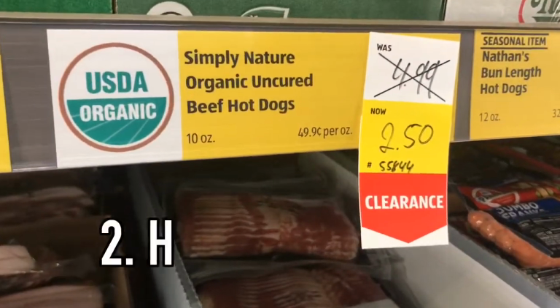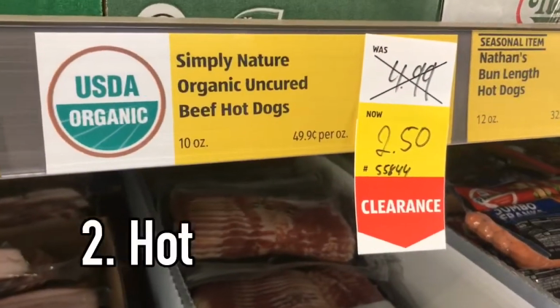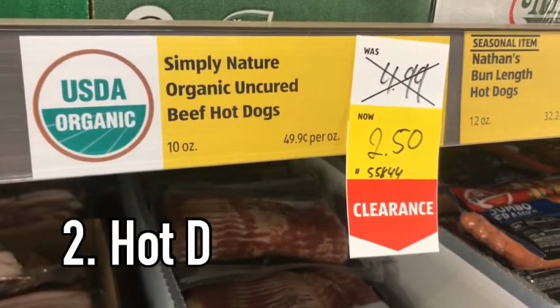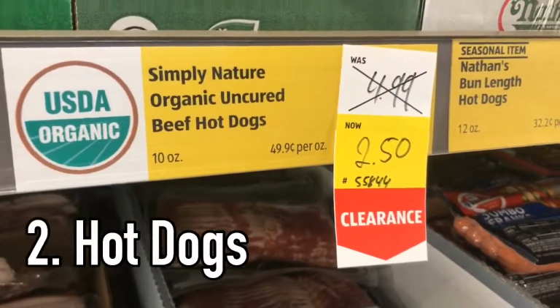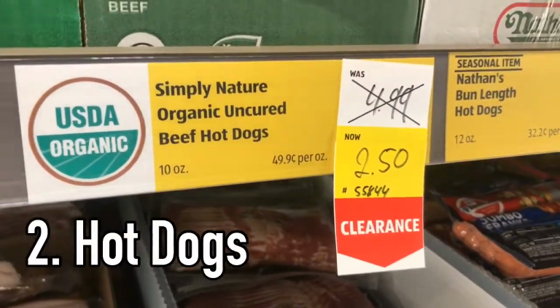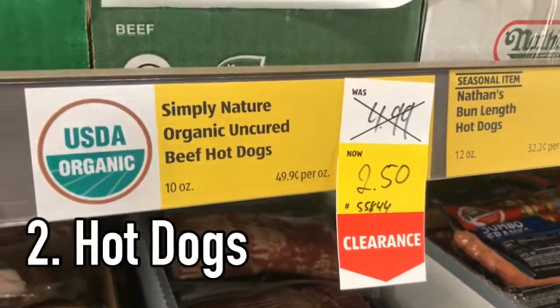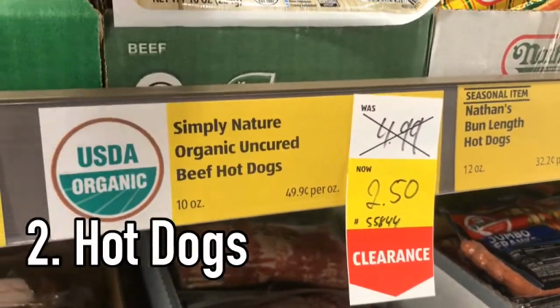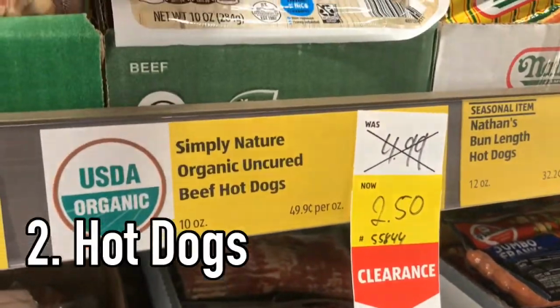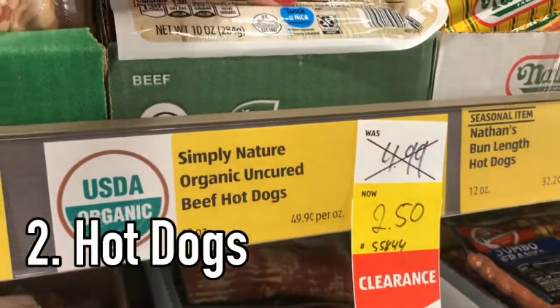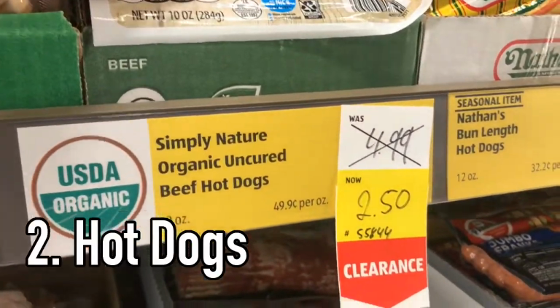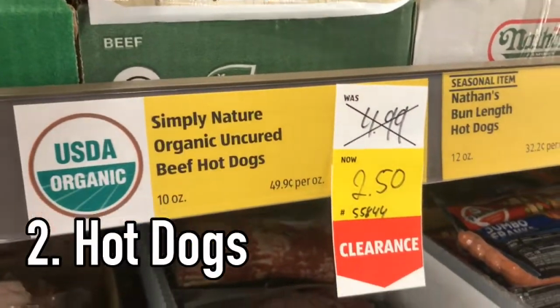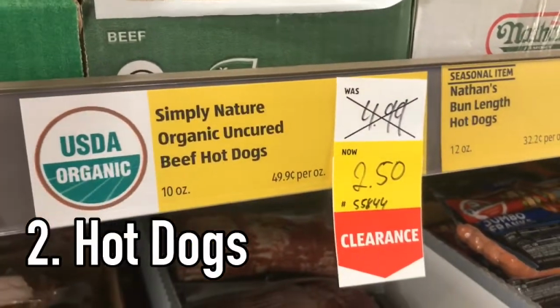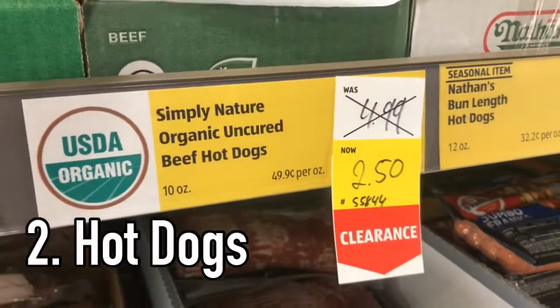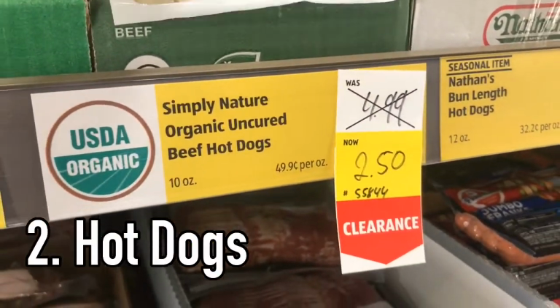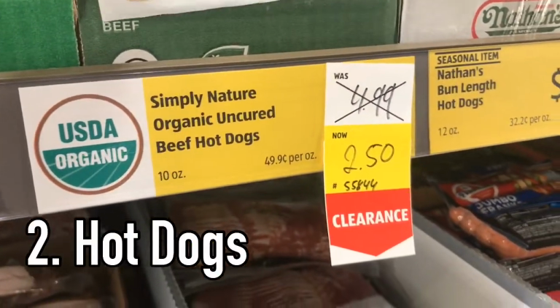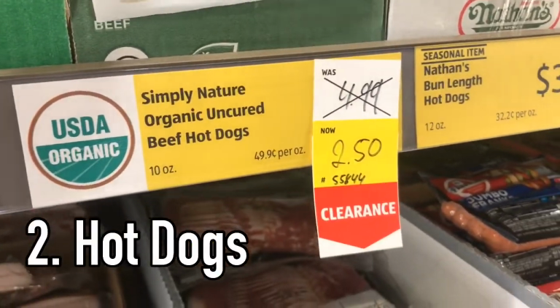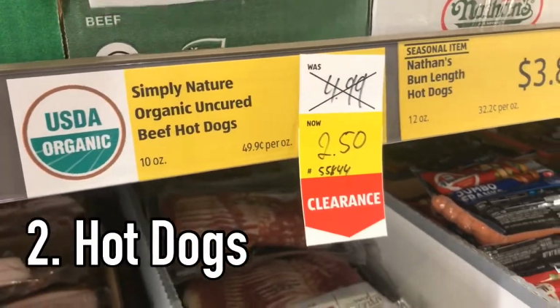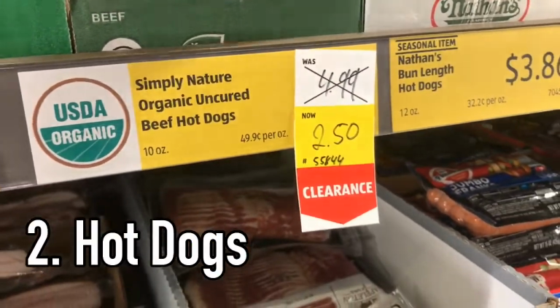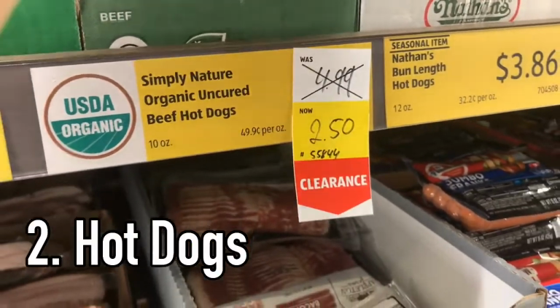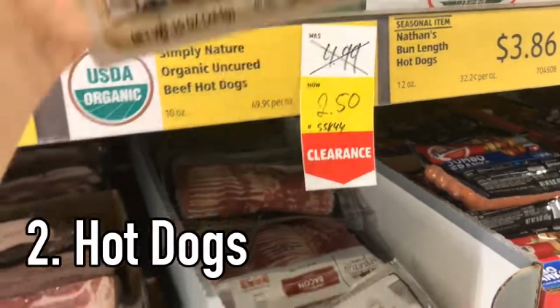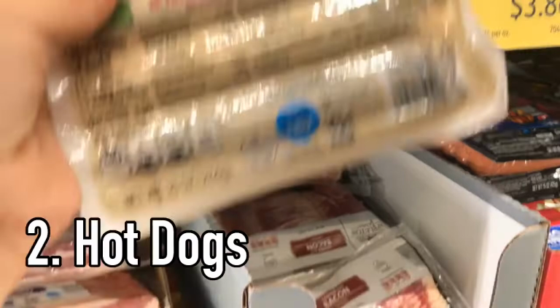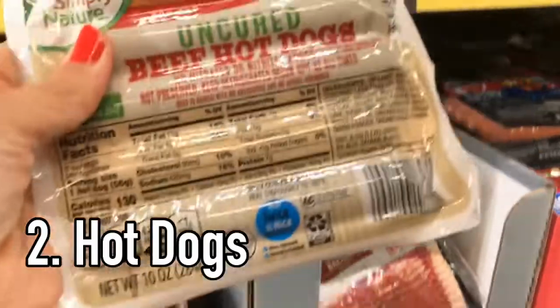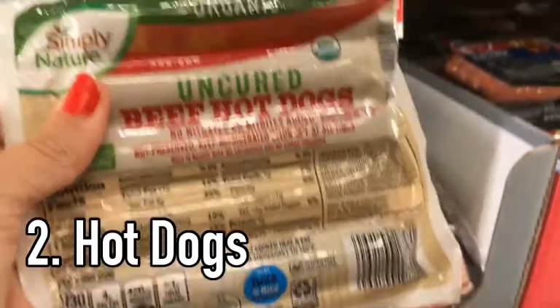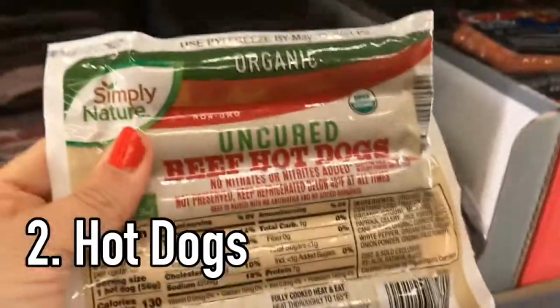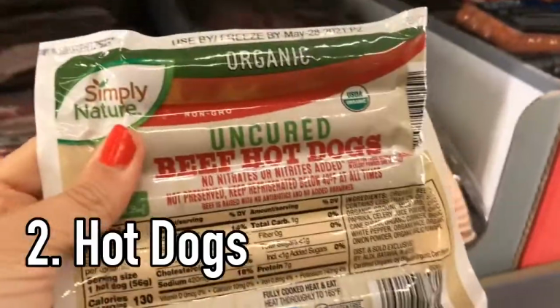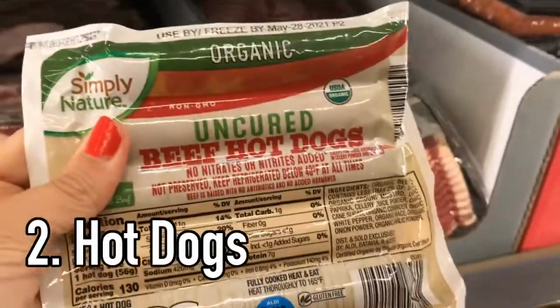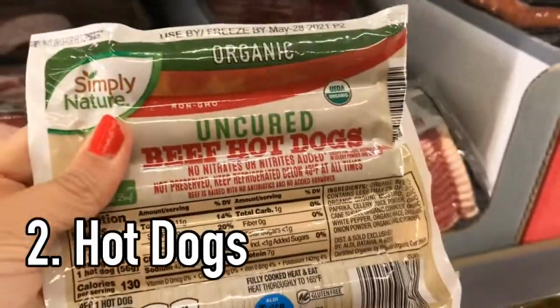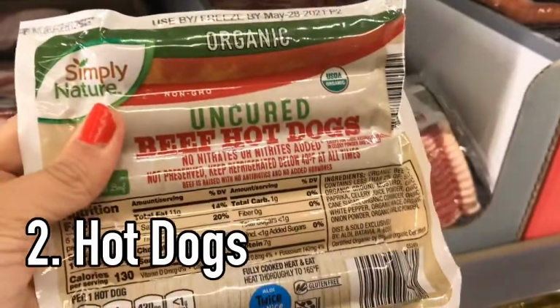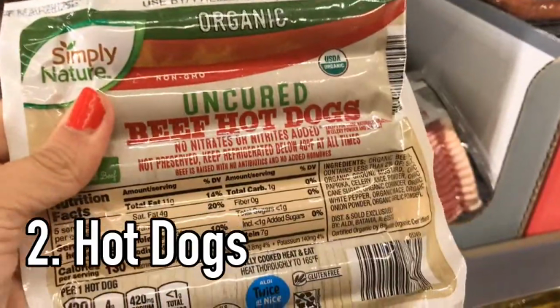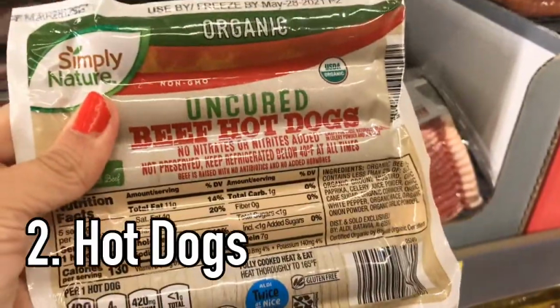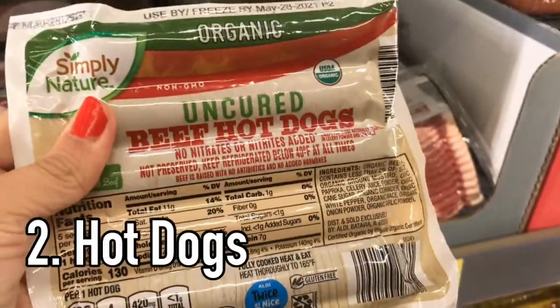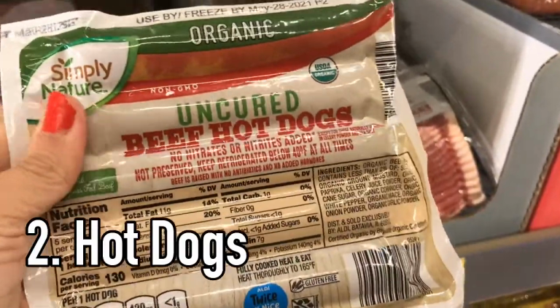I don't know what is happening right now. These are on clearance, I don't even know why, but I'm going to stock up.